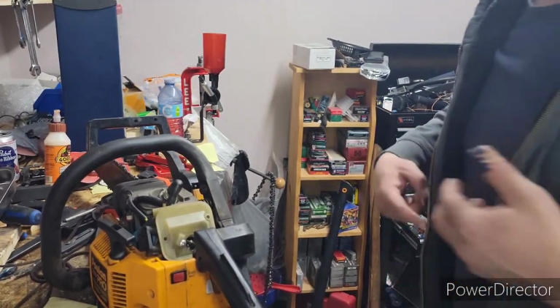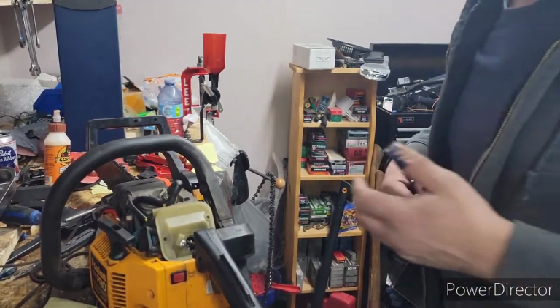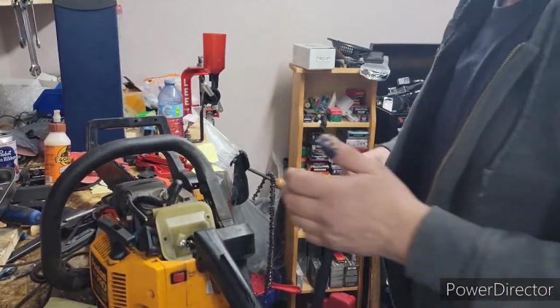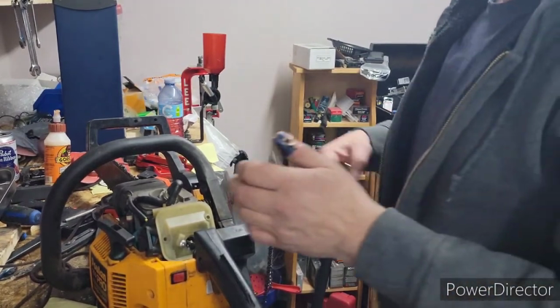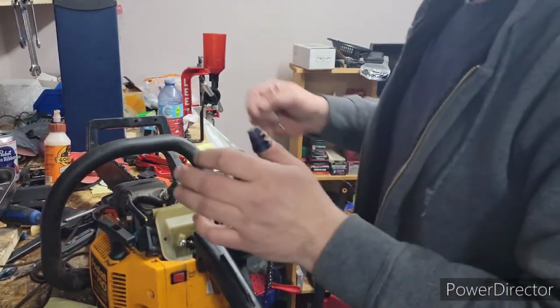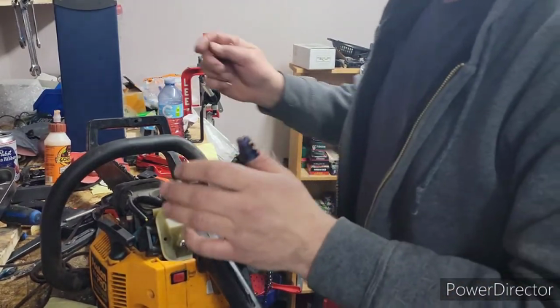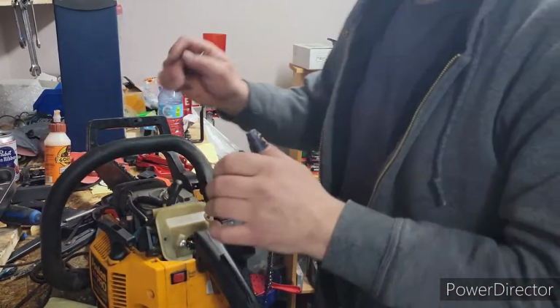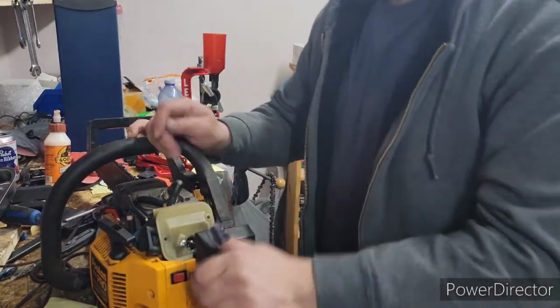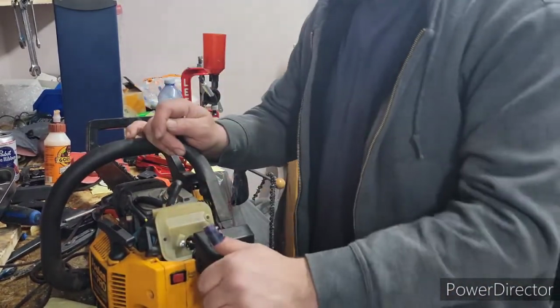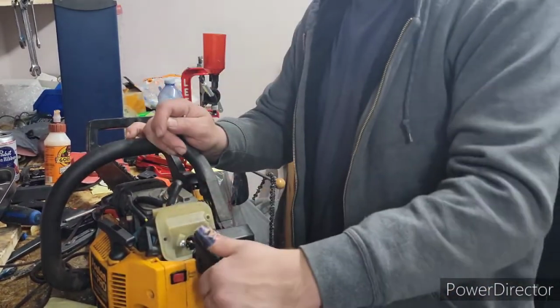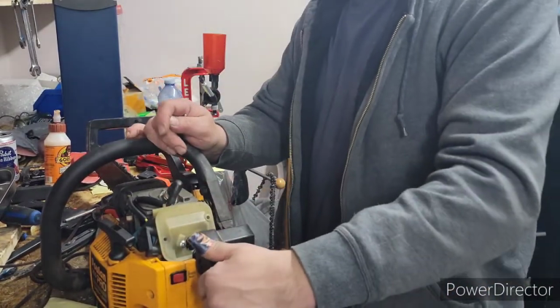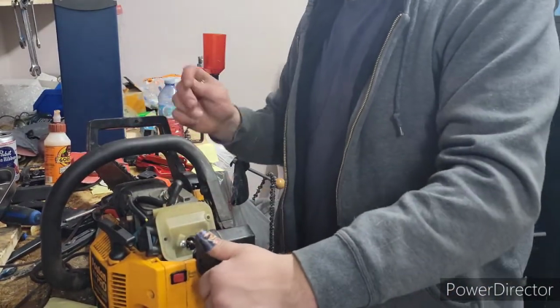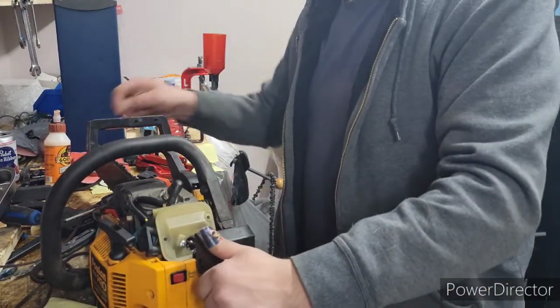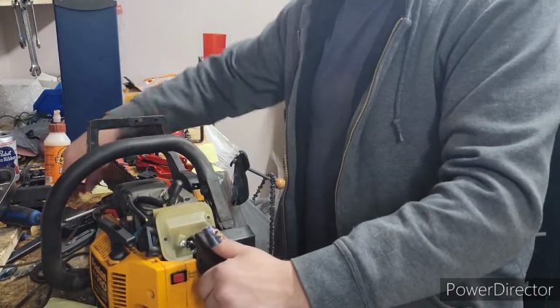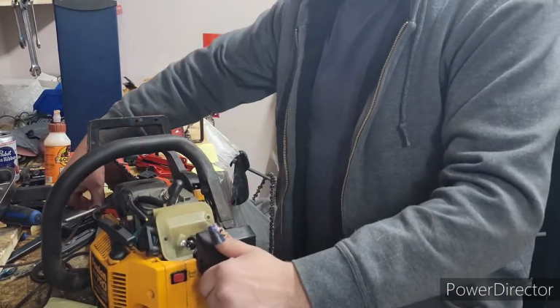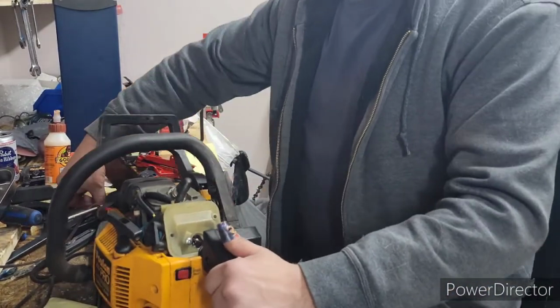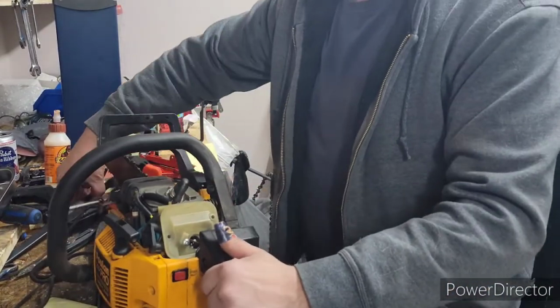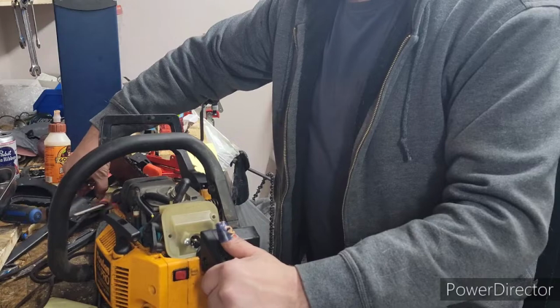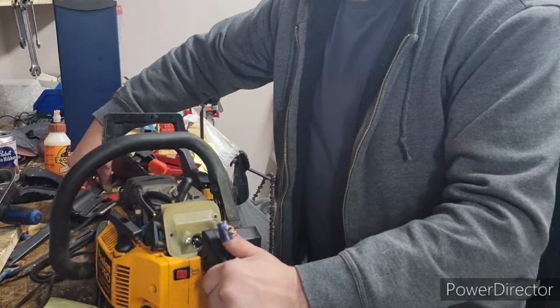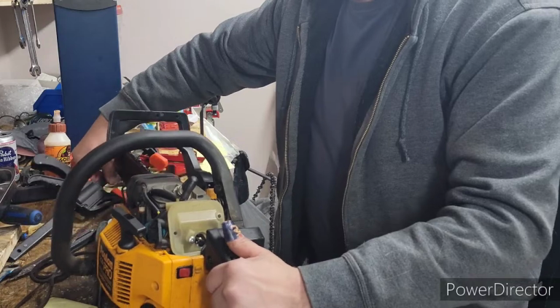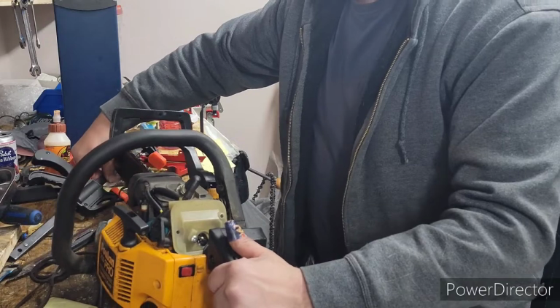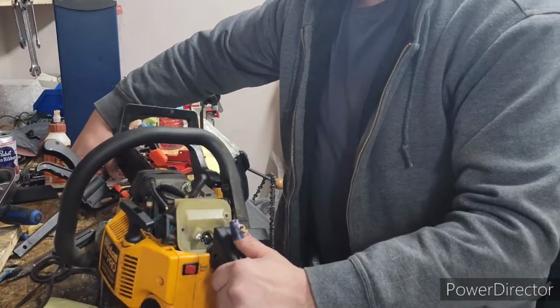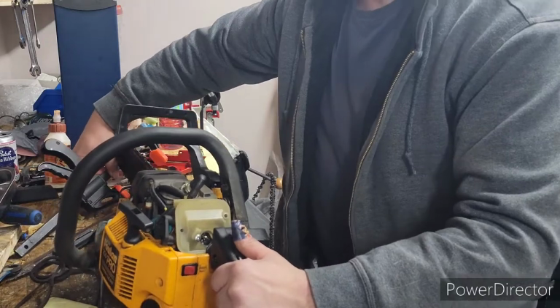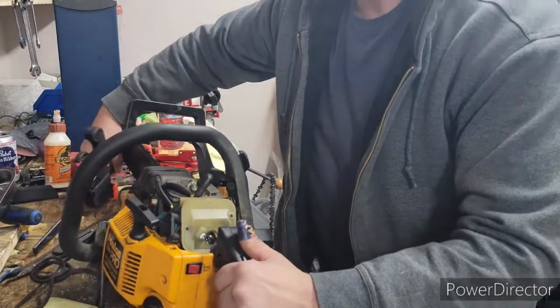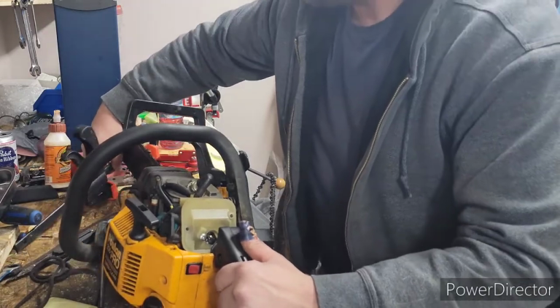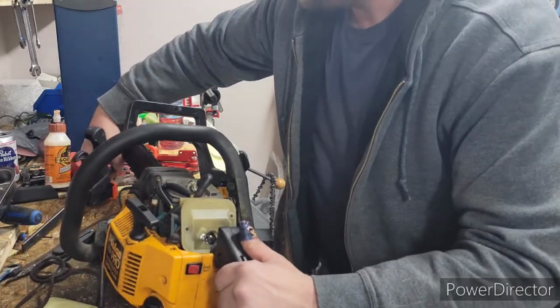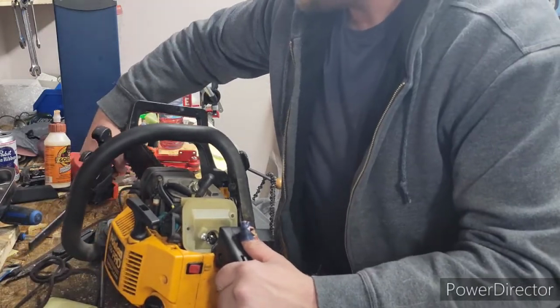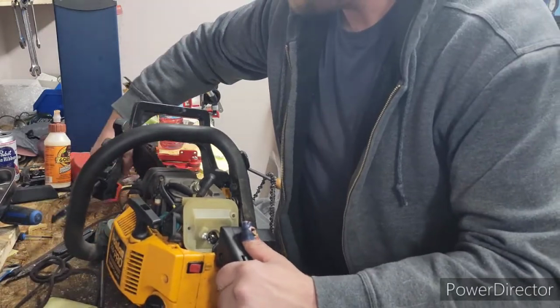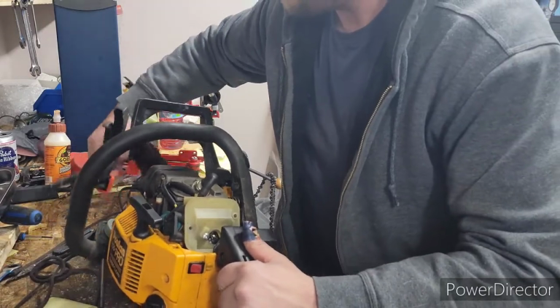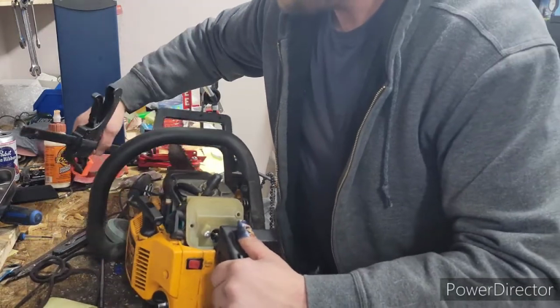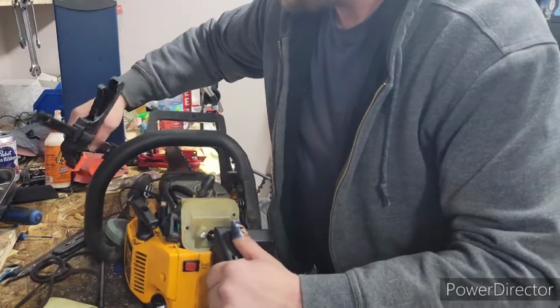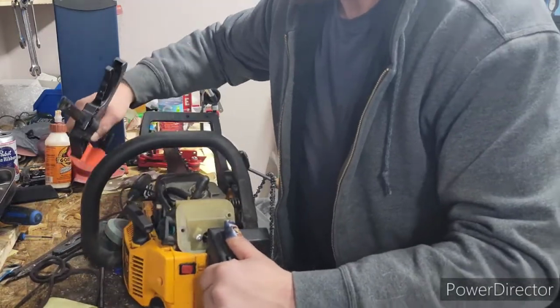Hey there YouTube. So today is just going to be a kind of a boring video. The bench is a mess, absolutely a mess.